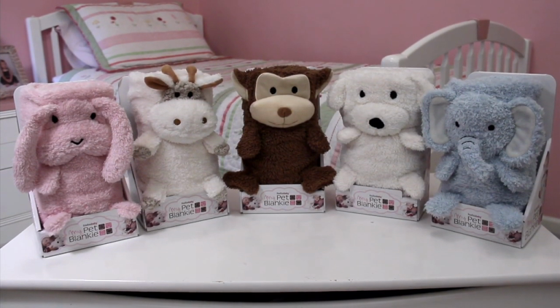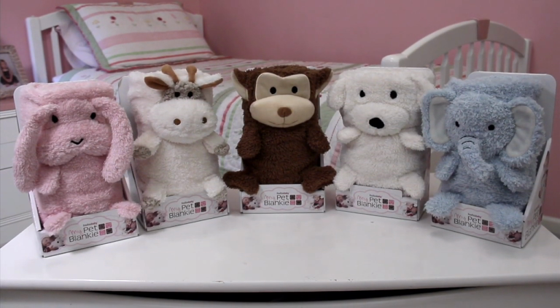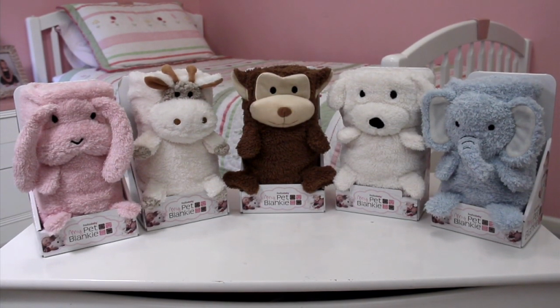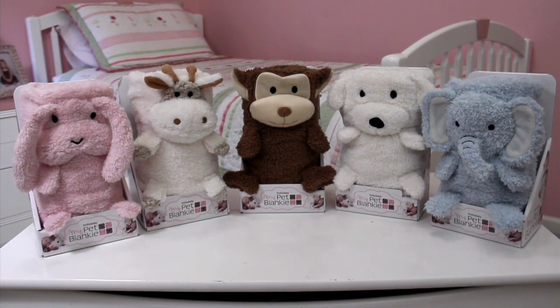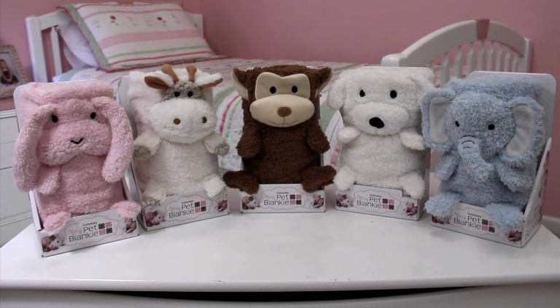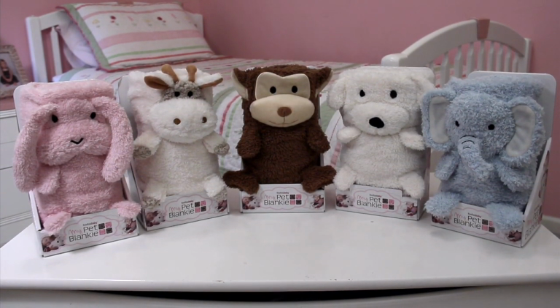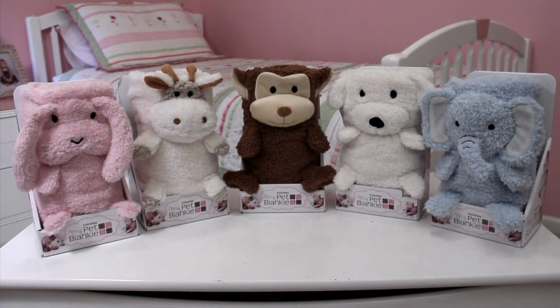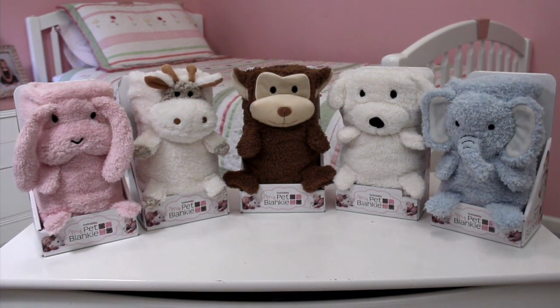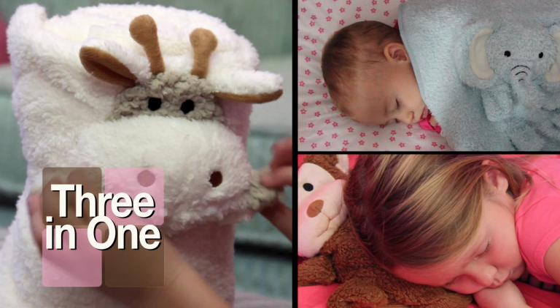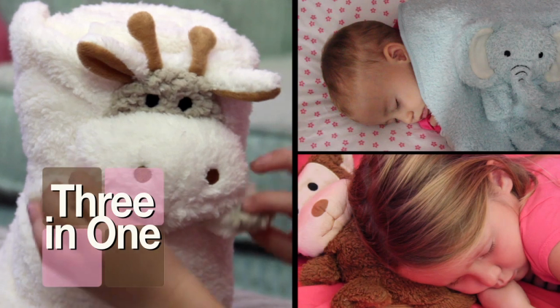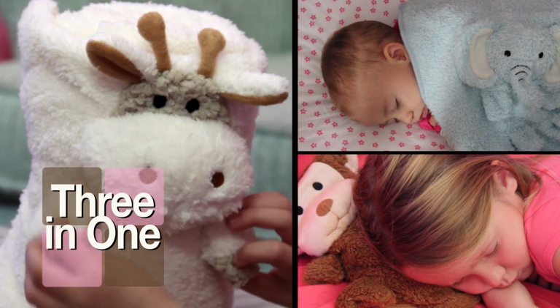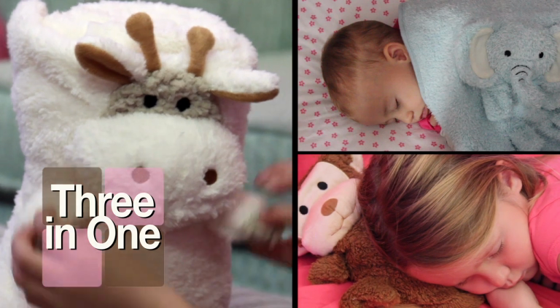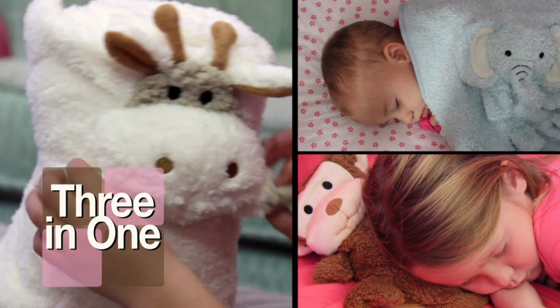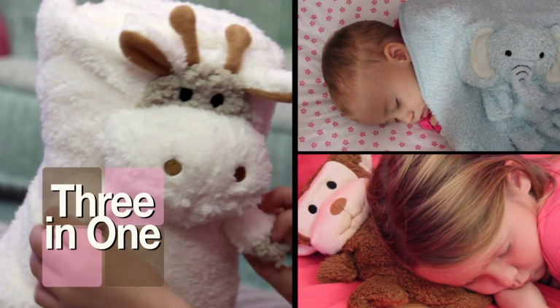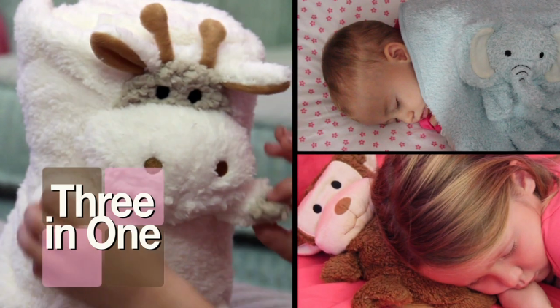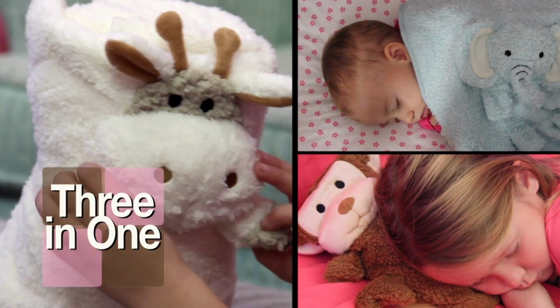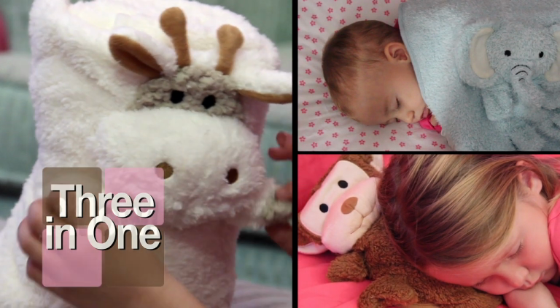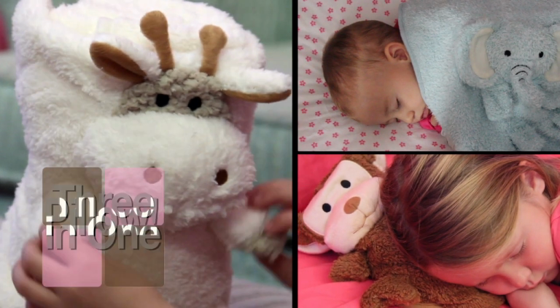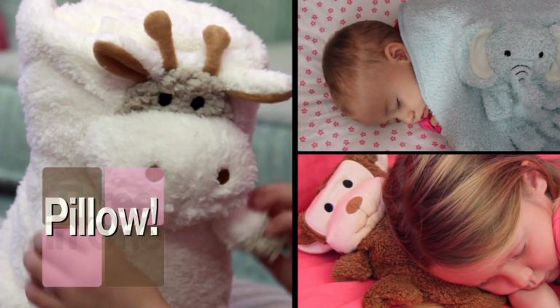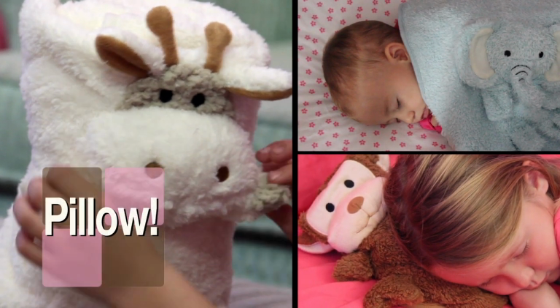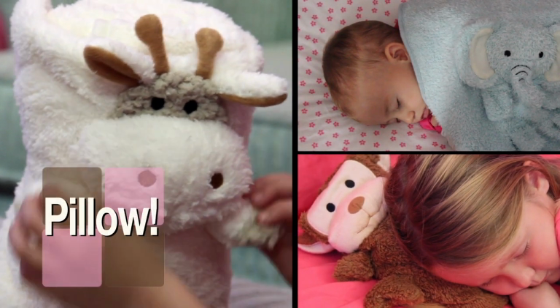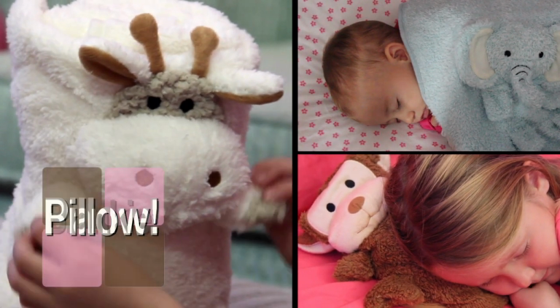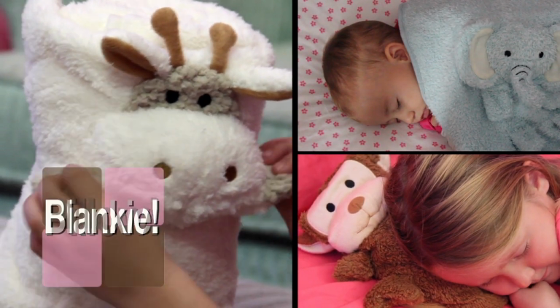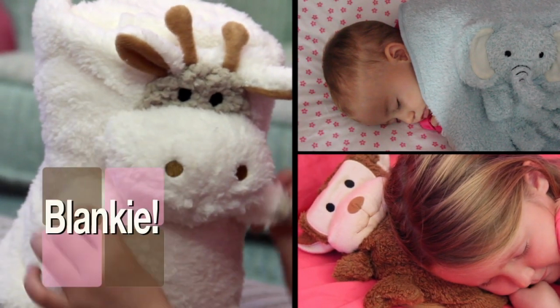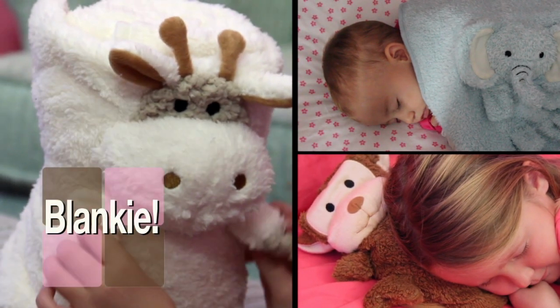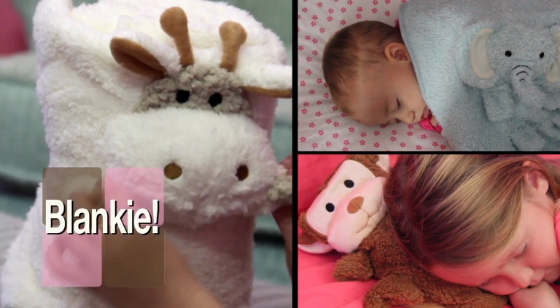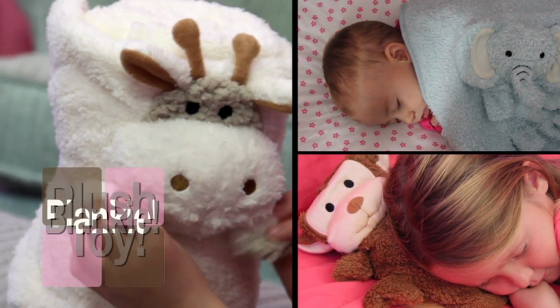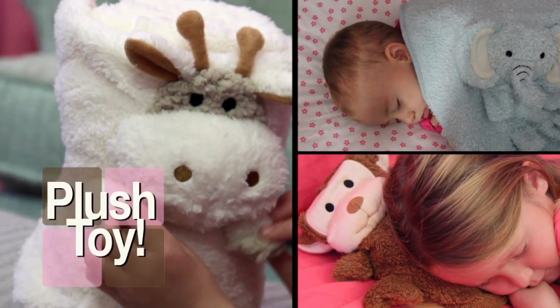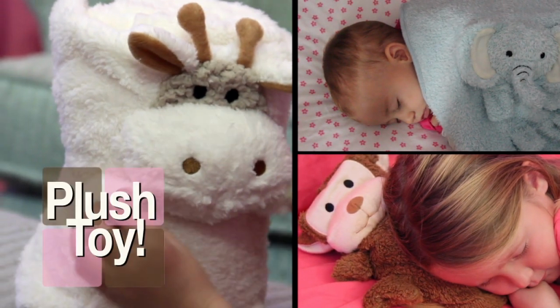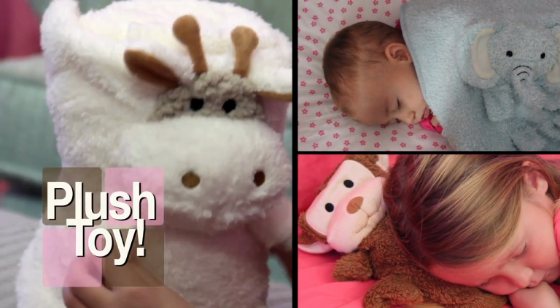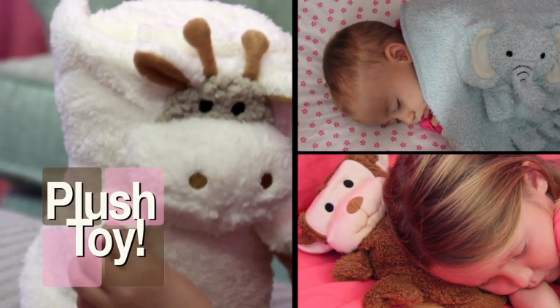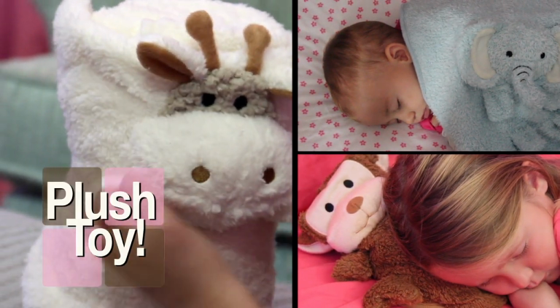With My Pet Blankie, the adorable three-in-one pillow, blankie, and plush toy.